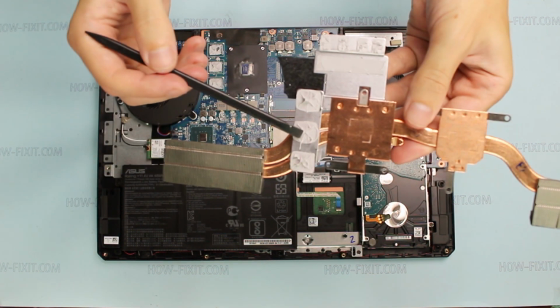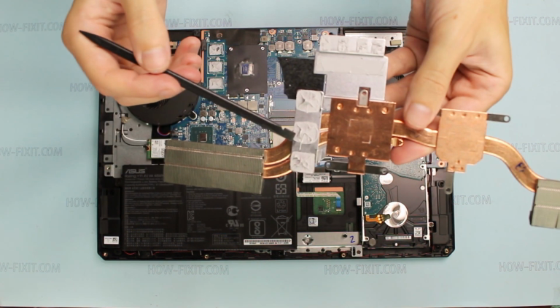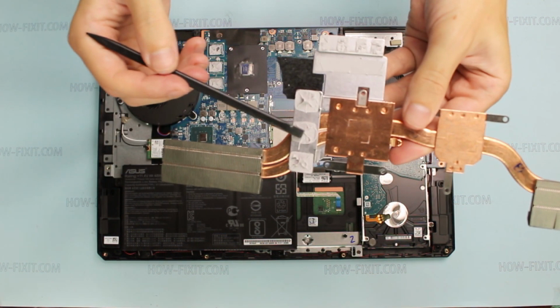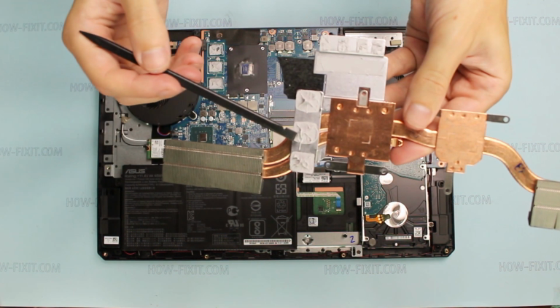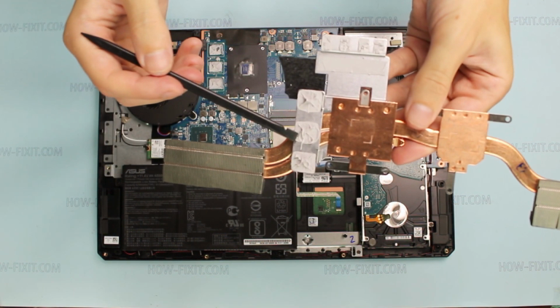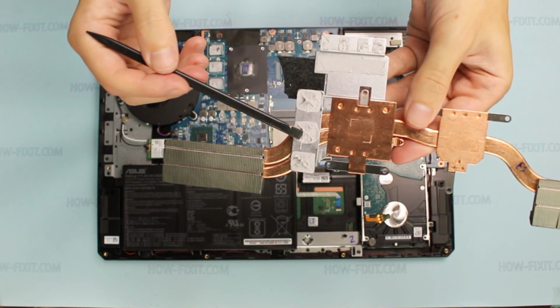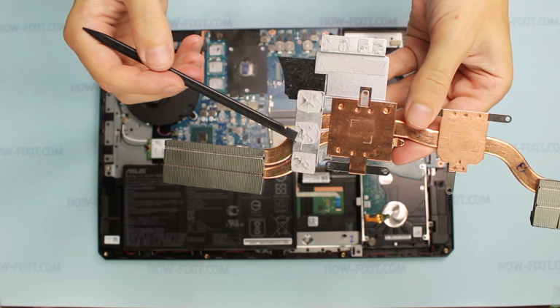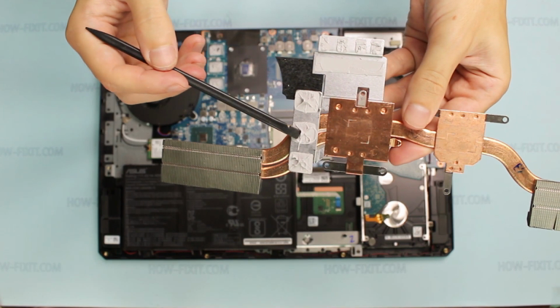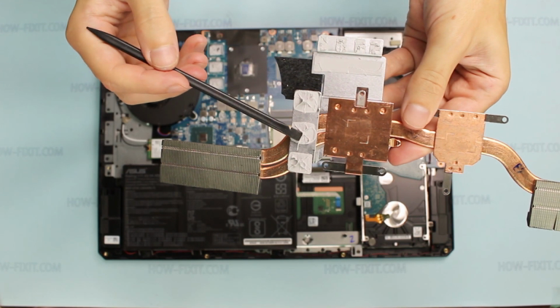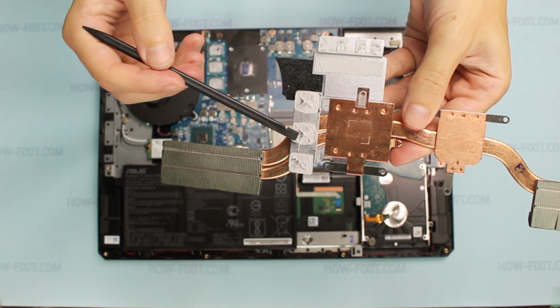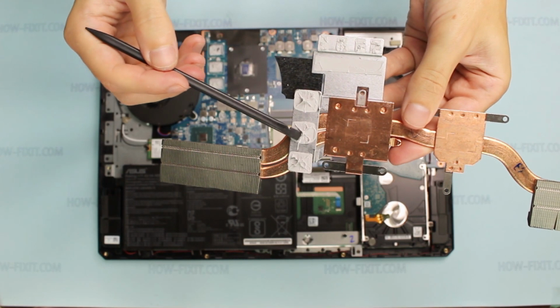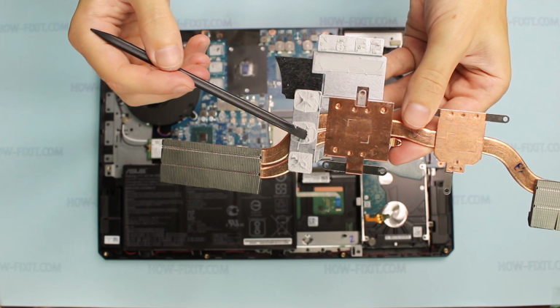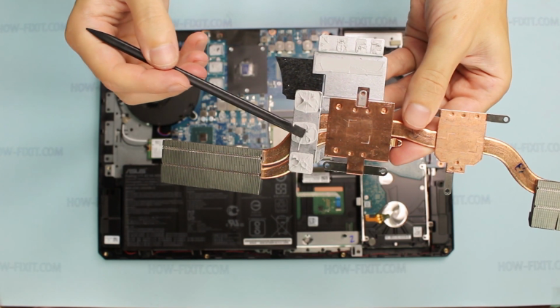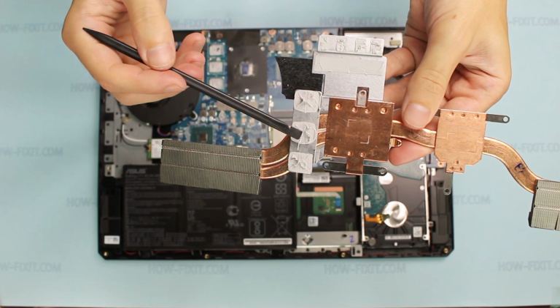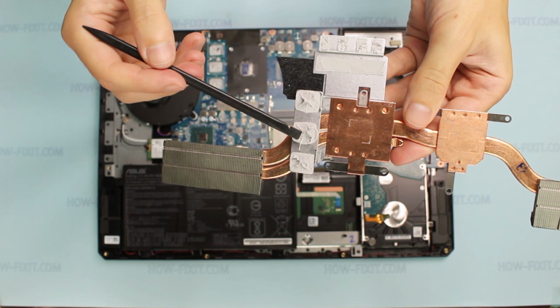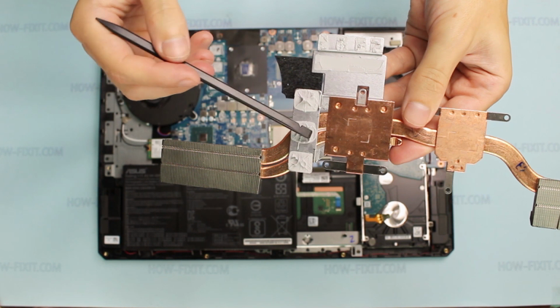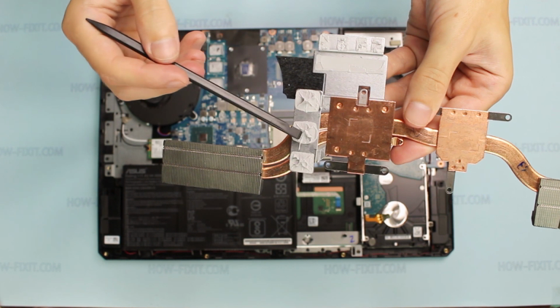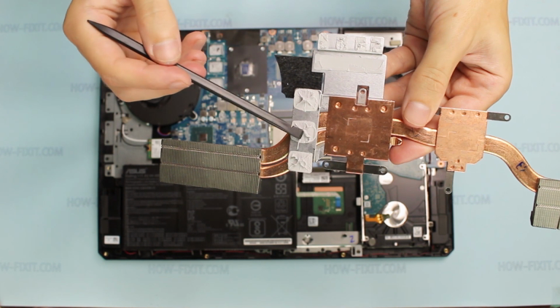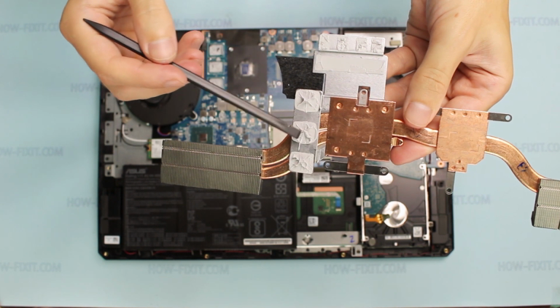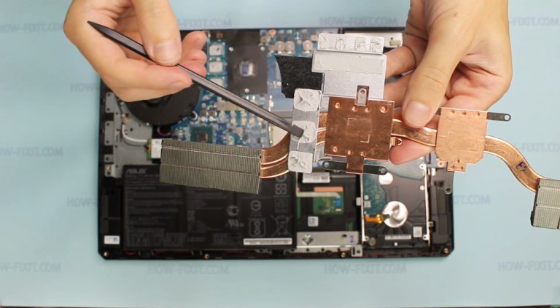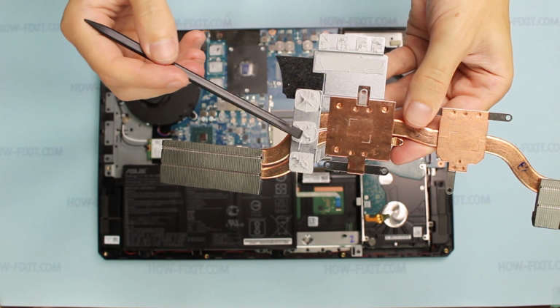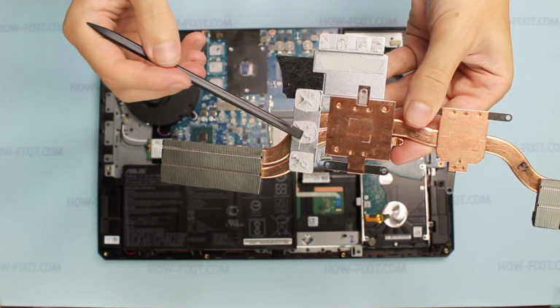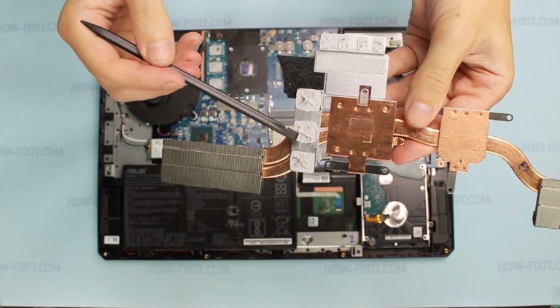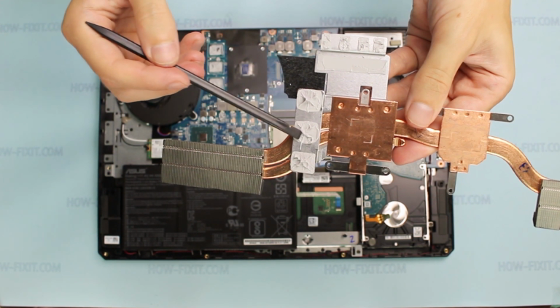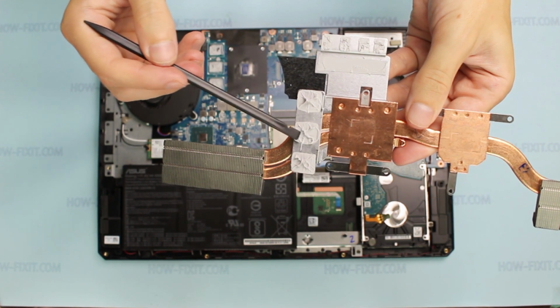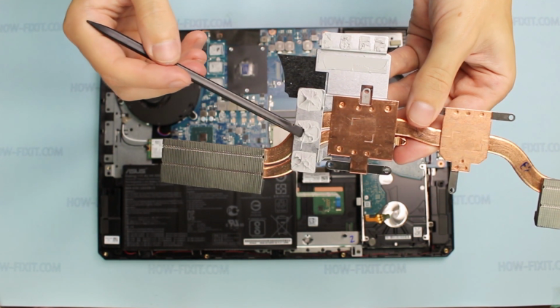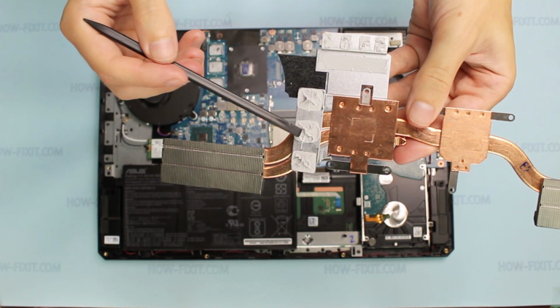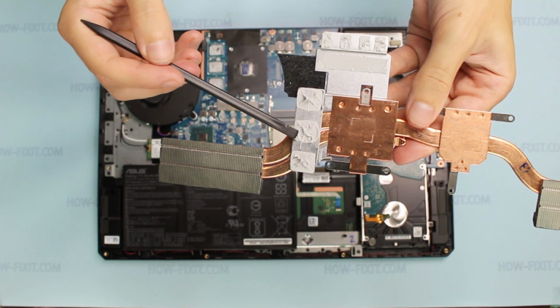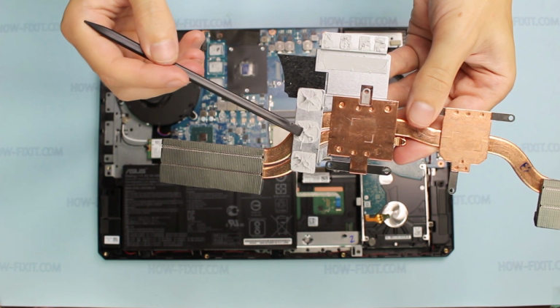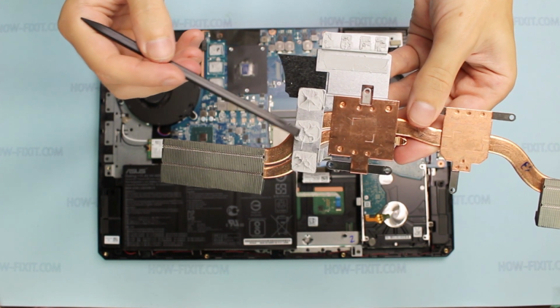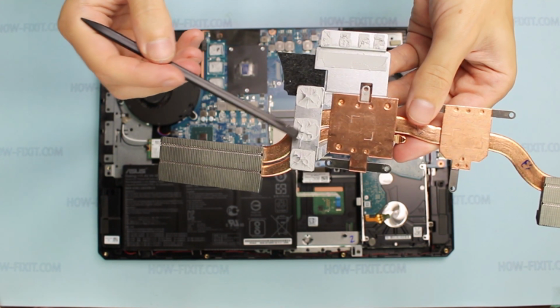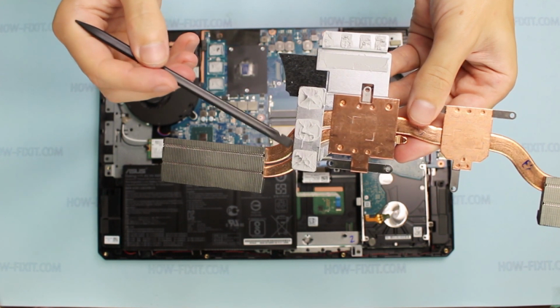If the thermal interface of the video chip is in an elastic state, its replacement is not necessary.